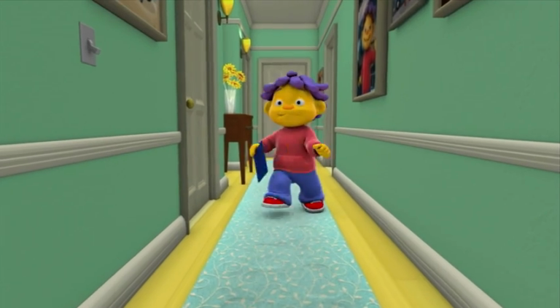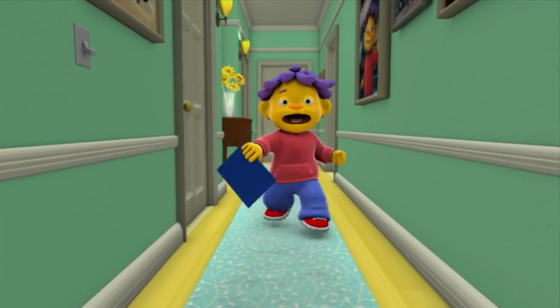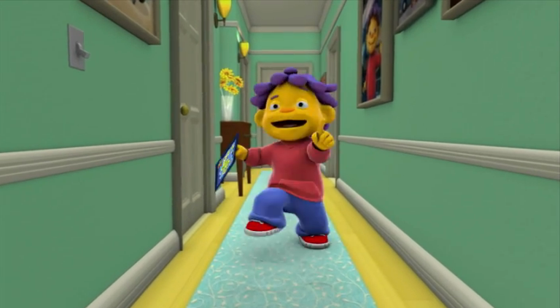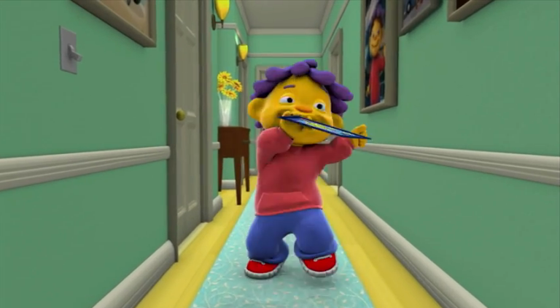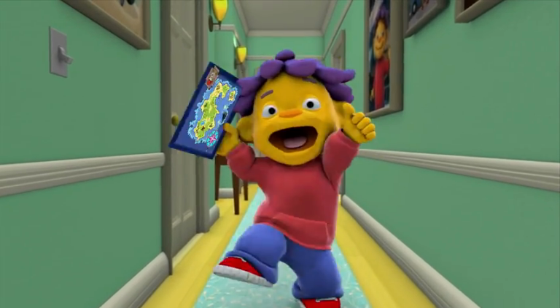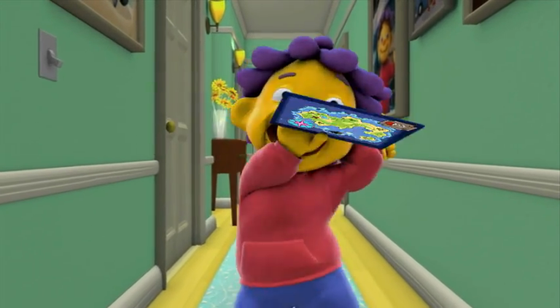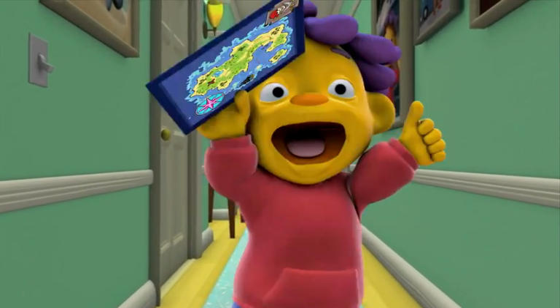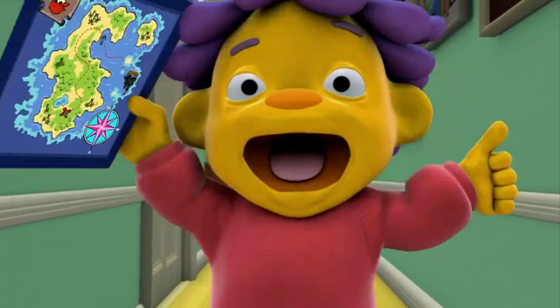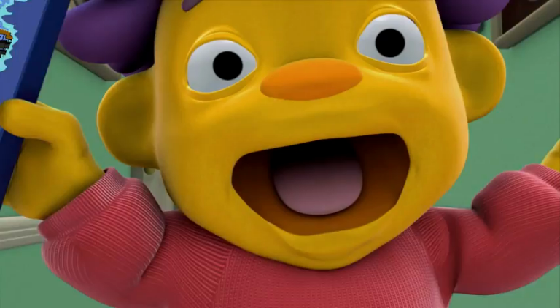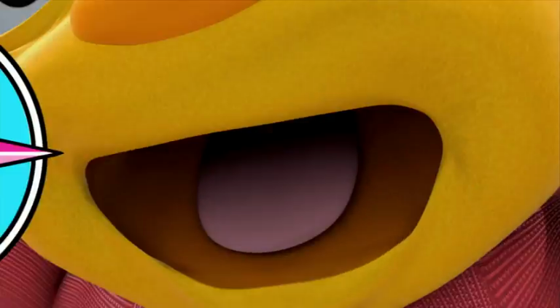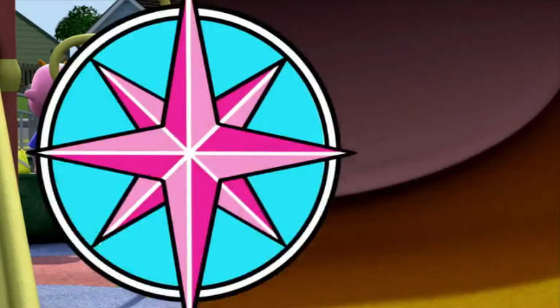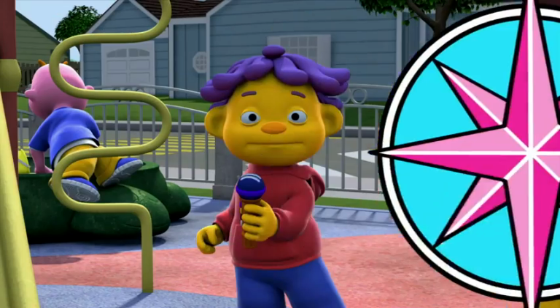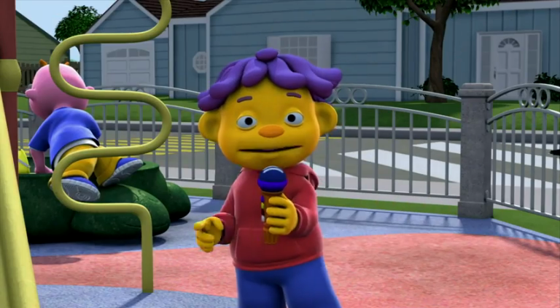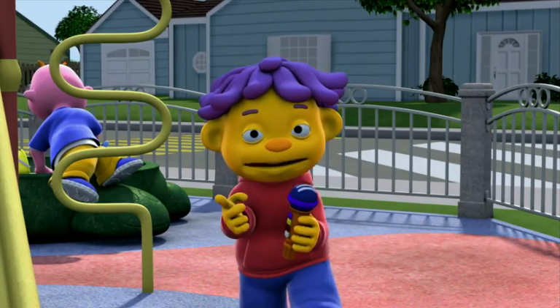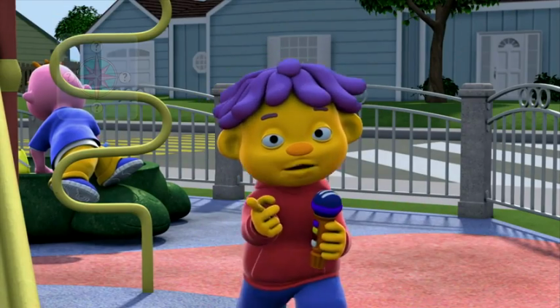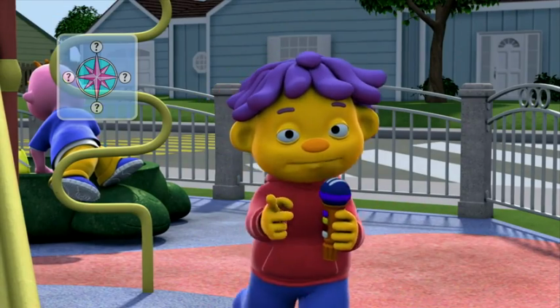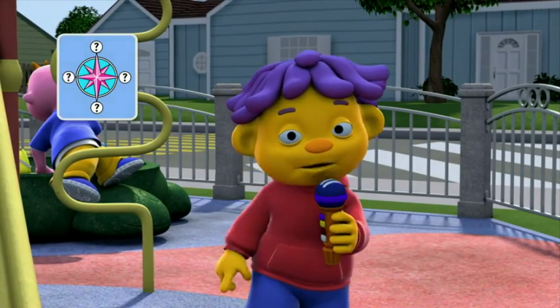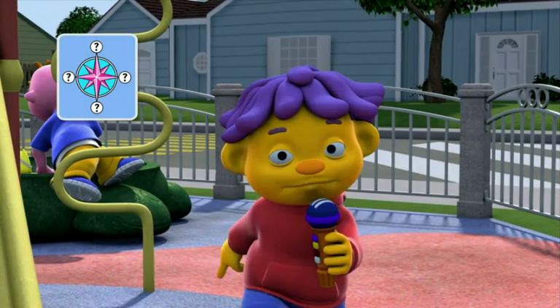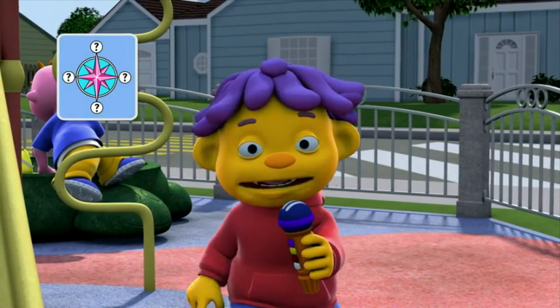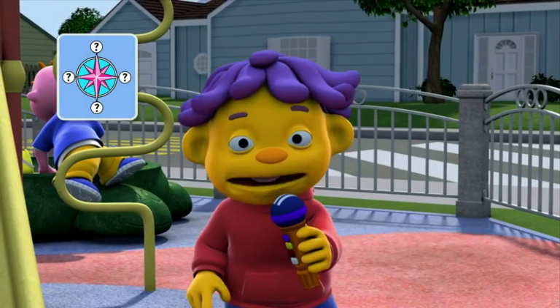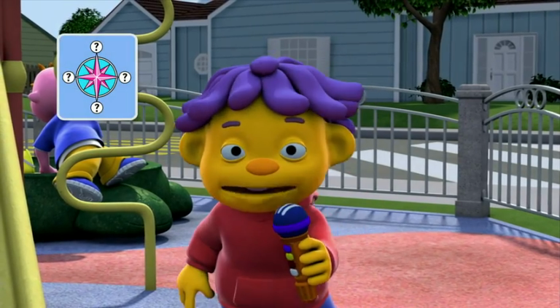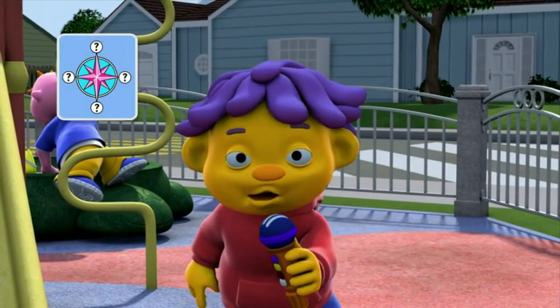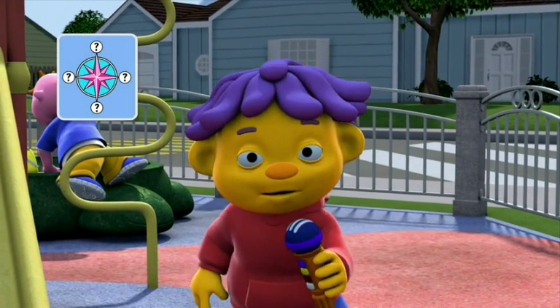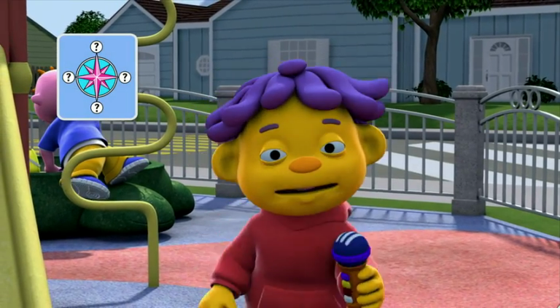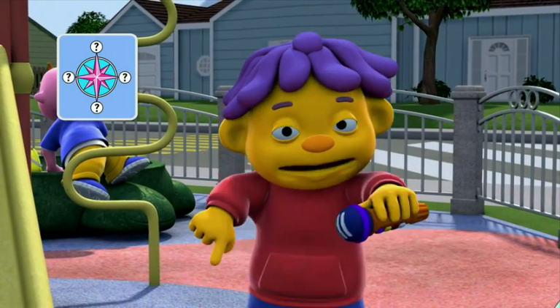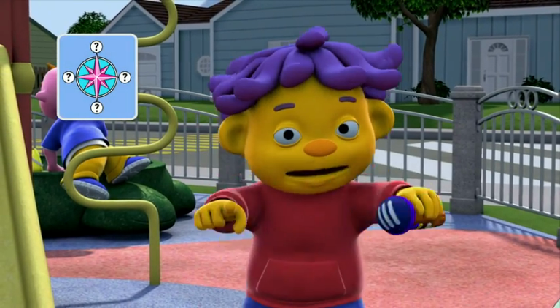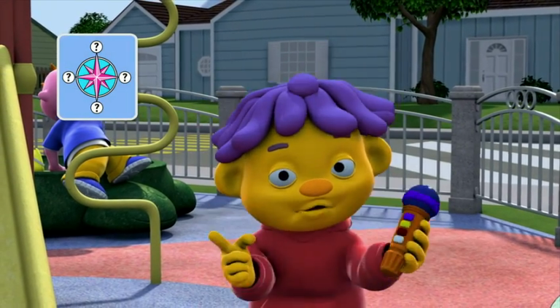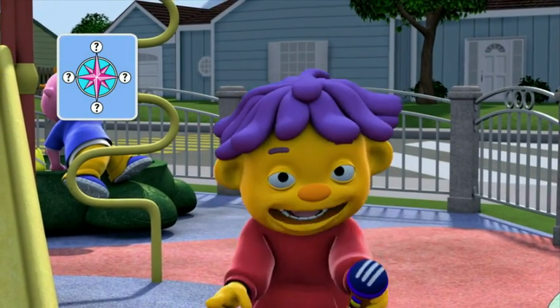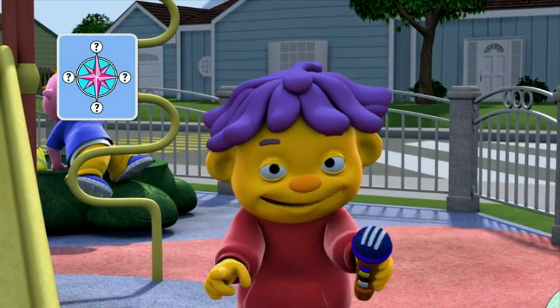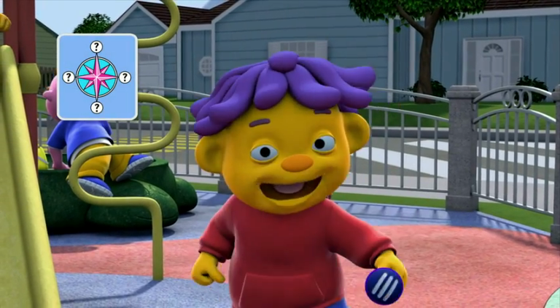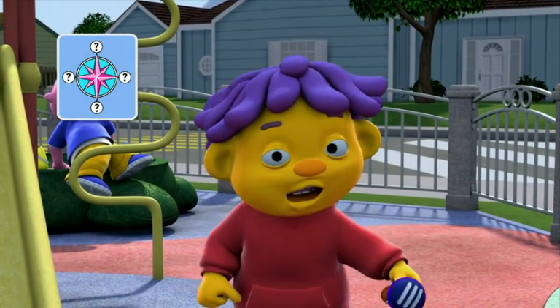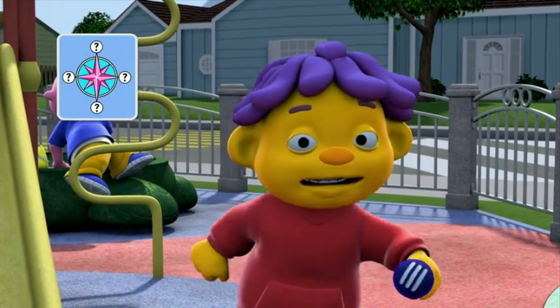Time for school! Okay, it's time to find out whether my friends know what all the directions on a map are.